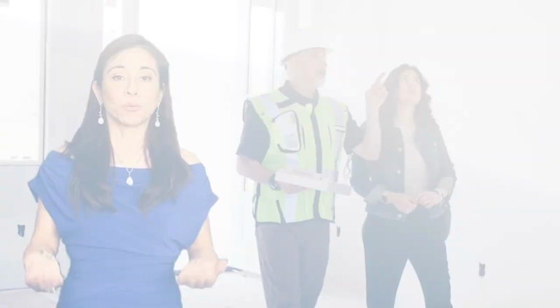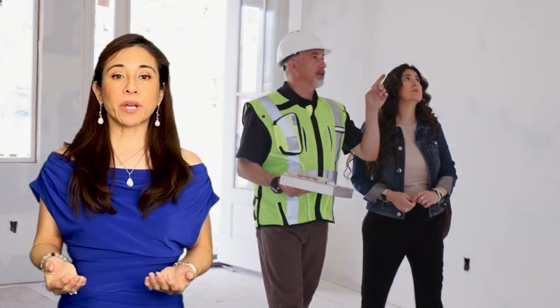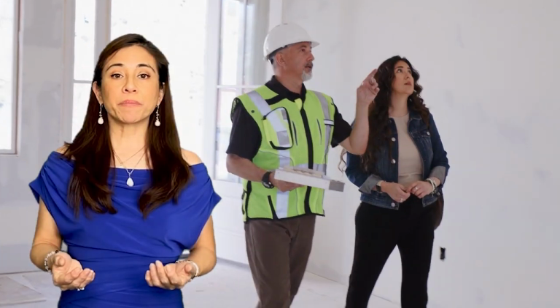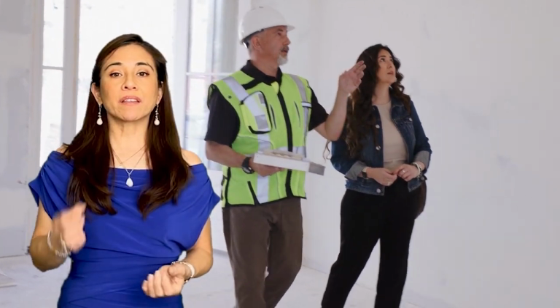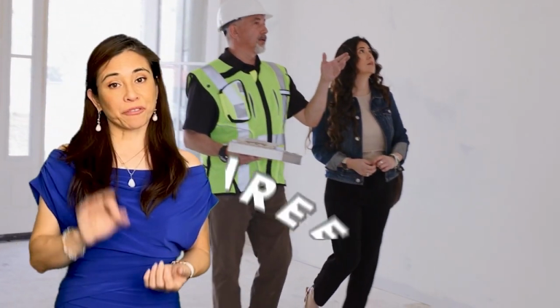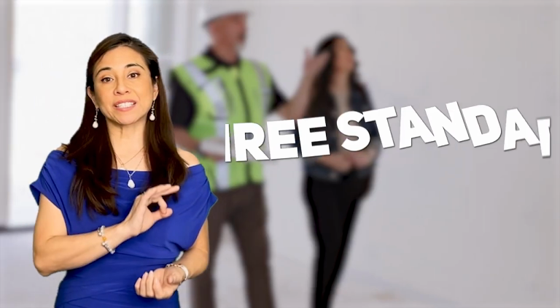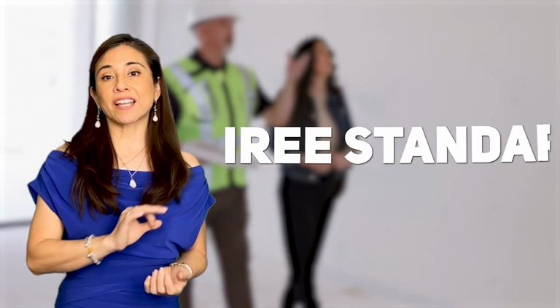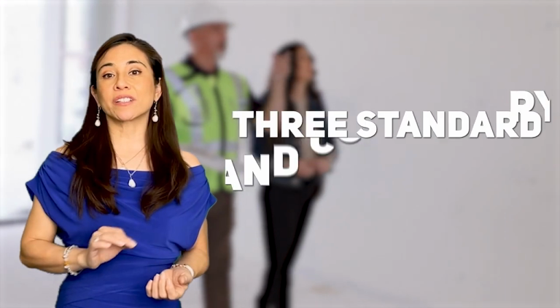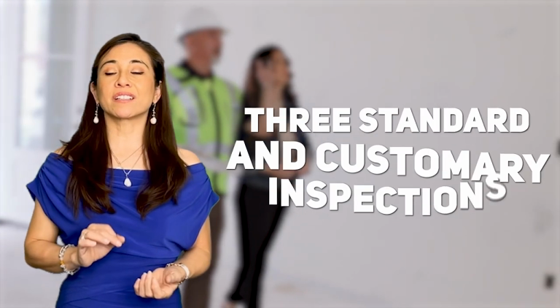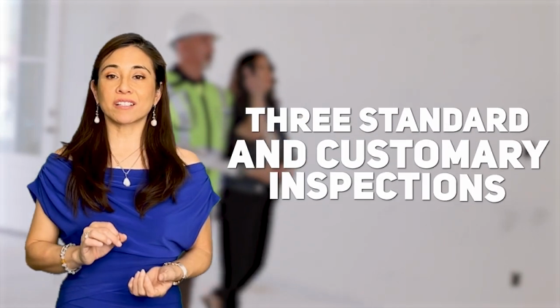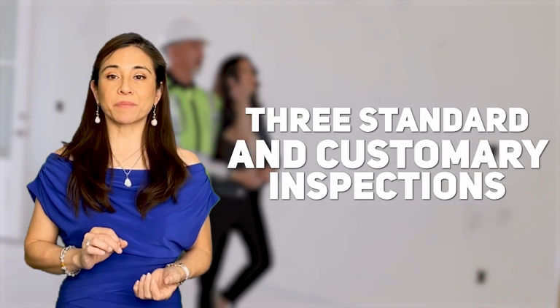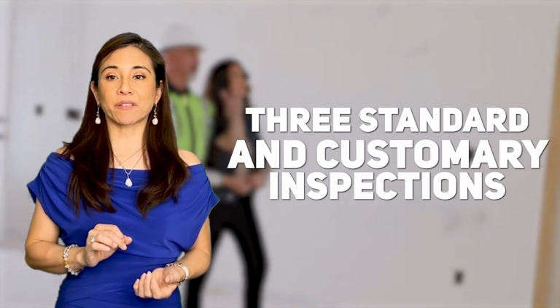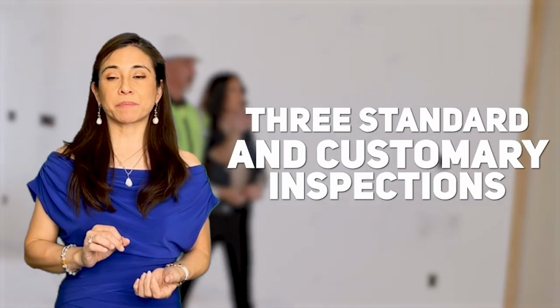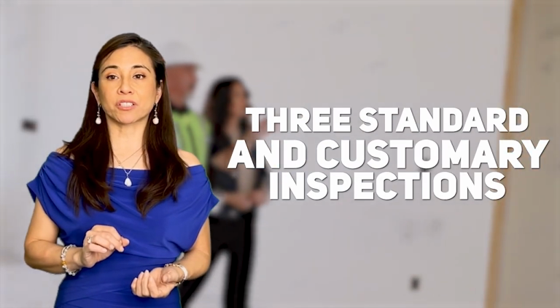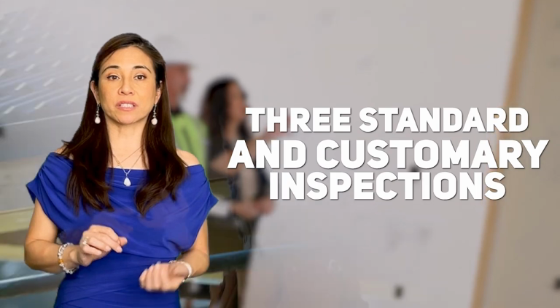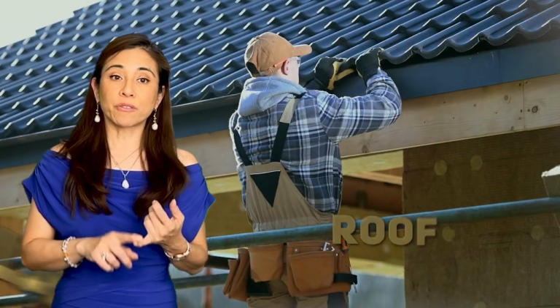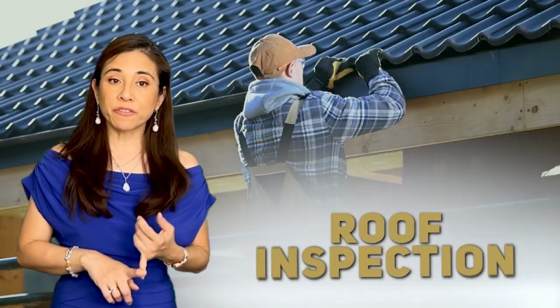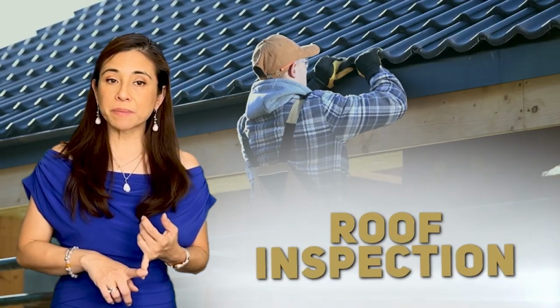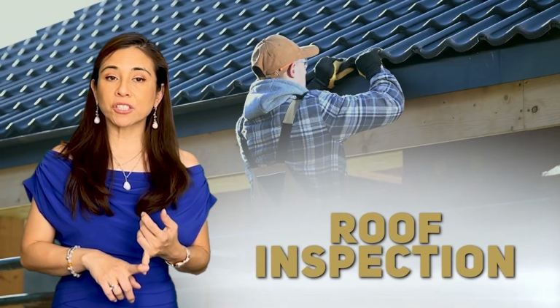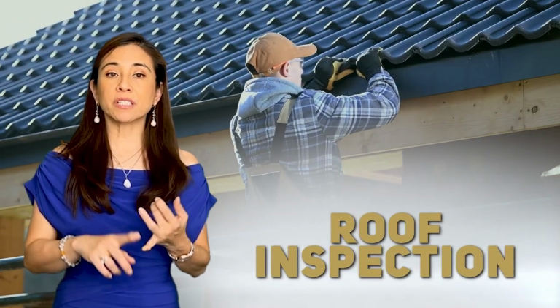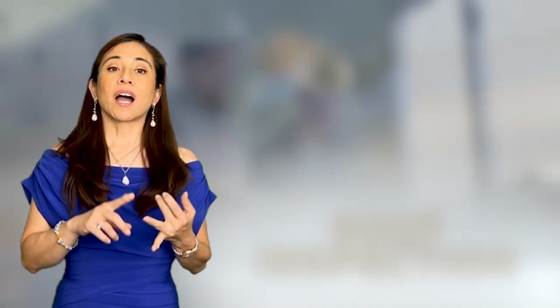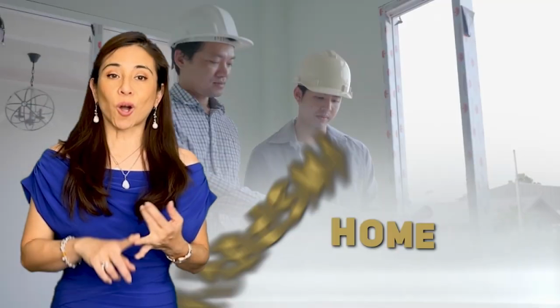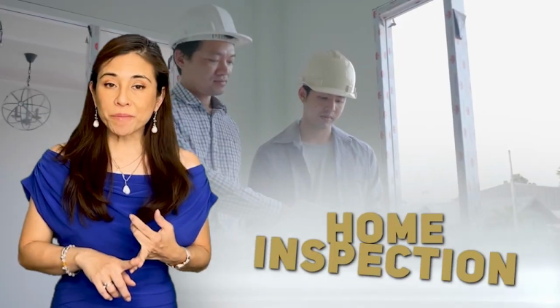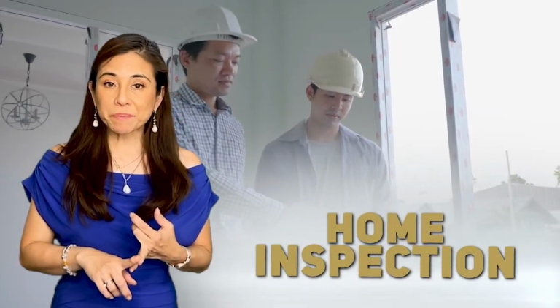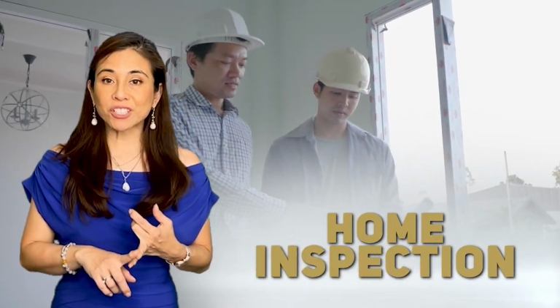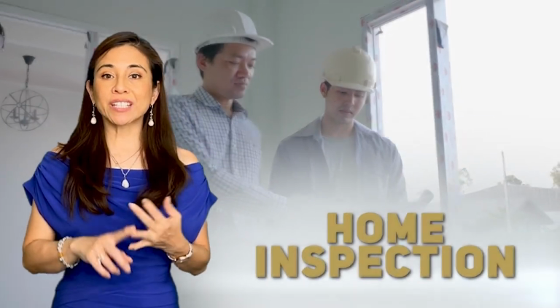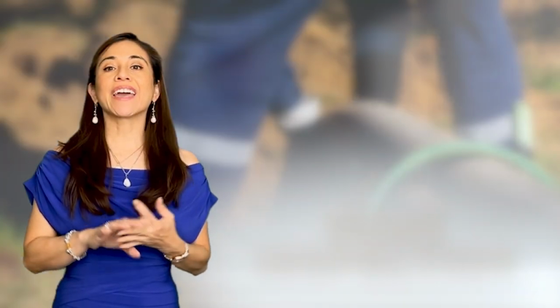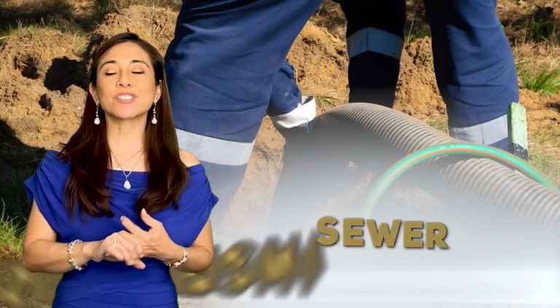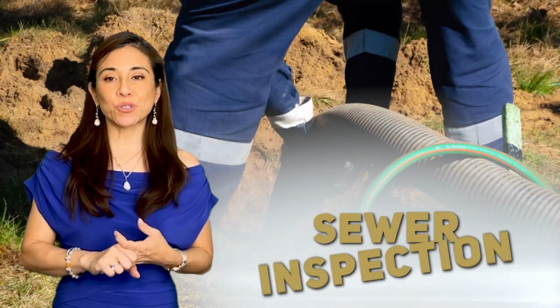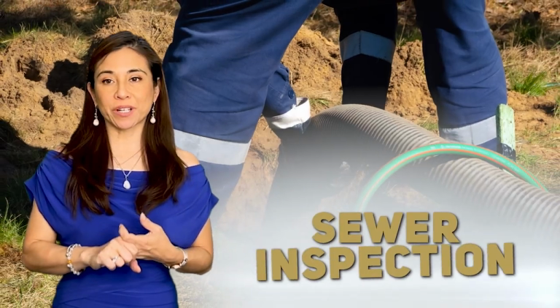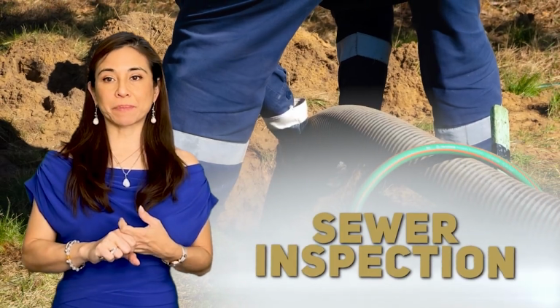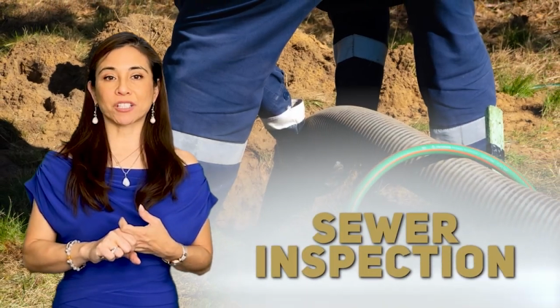We recommend three standard and customary inspections: a roof inspection, a home inspection, and a sewer inspection.